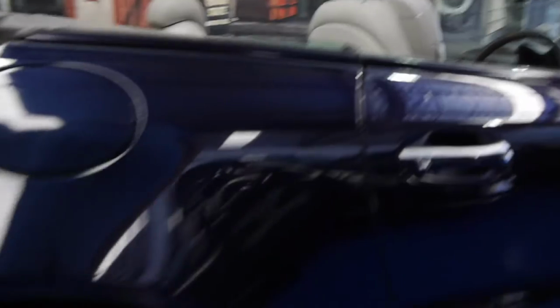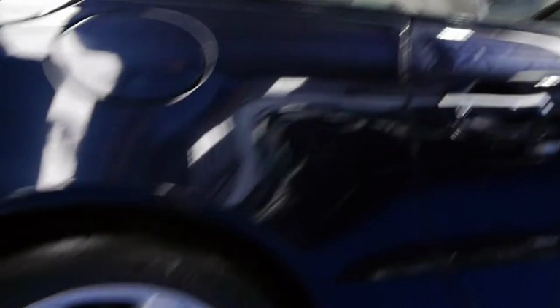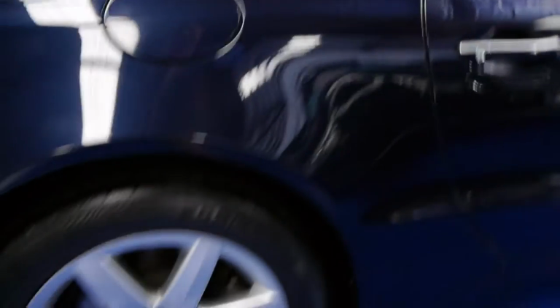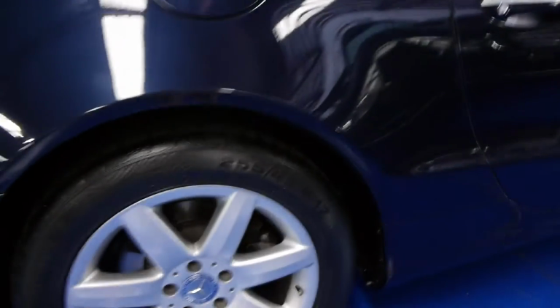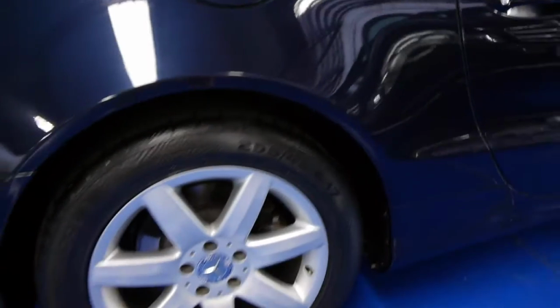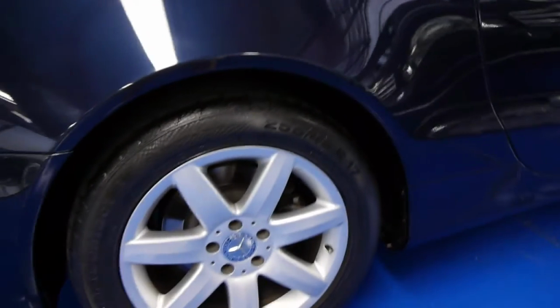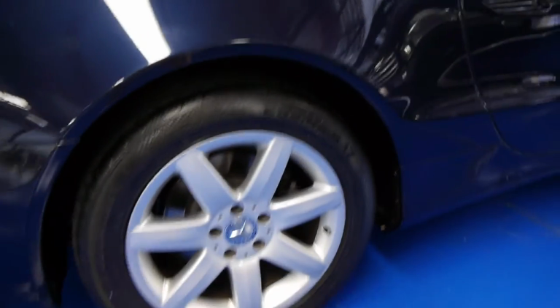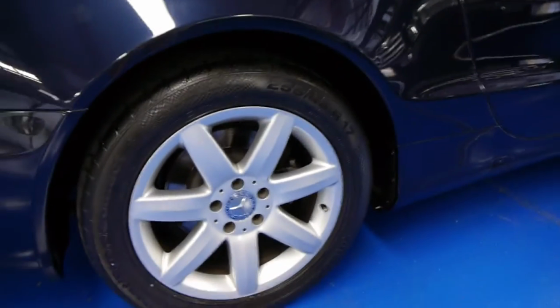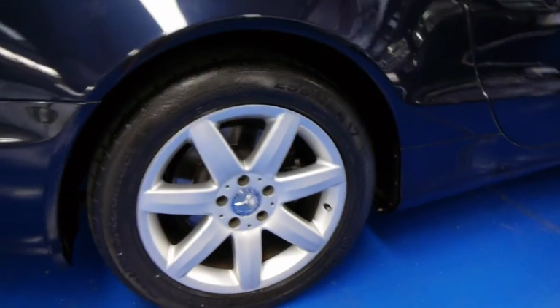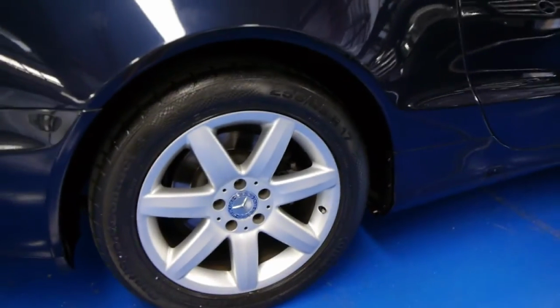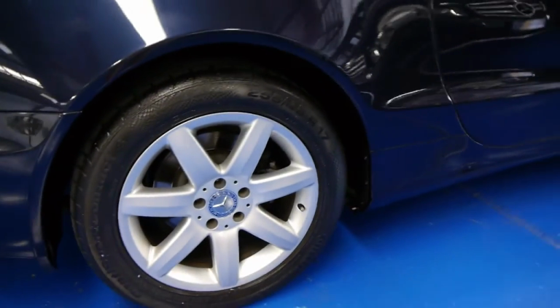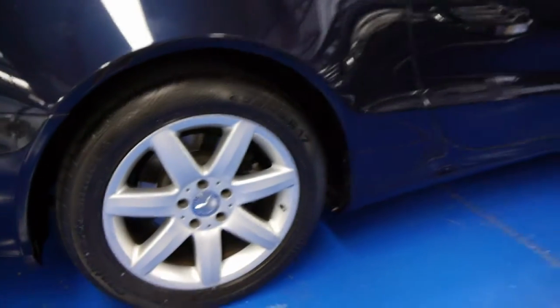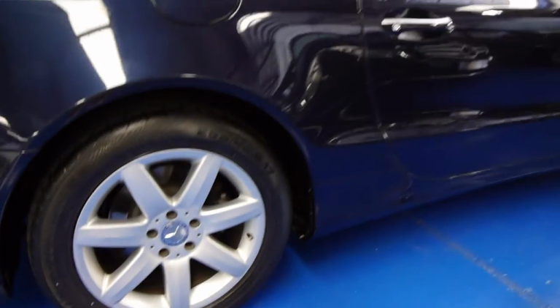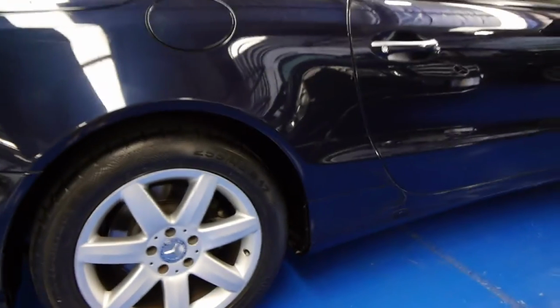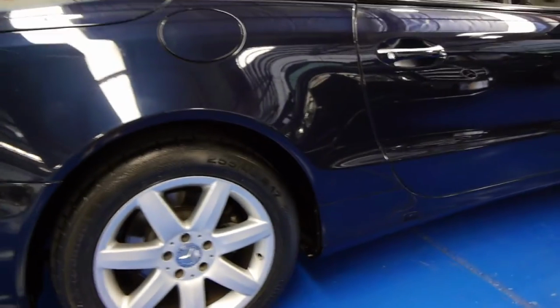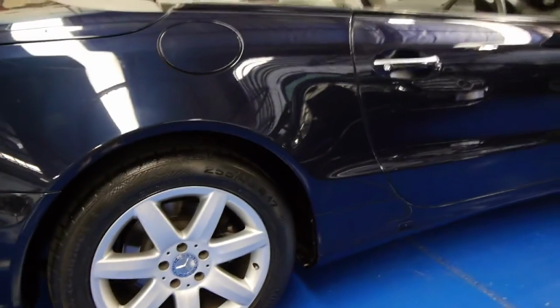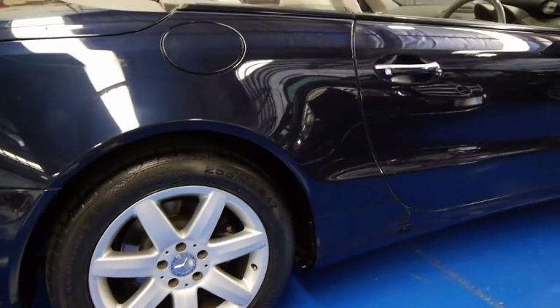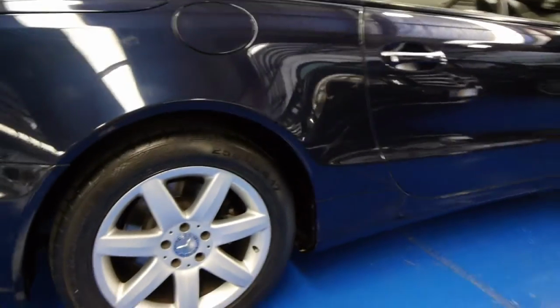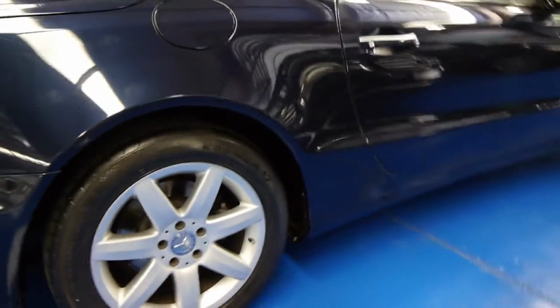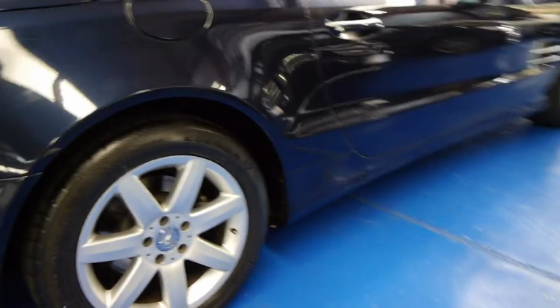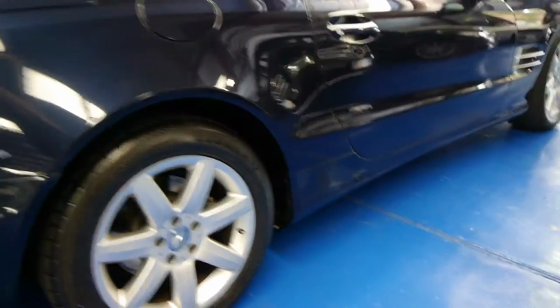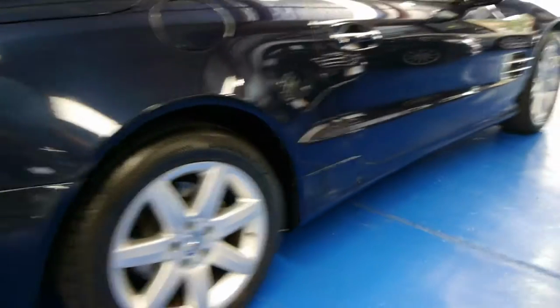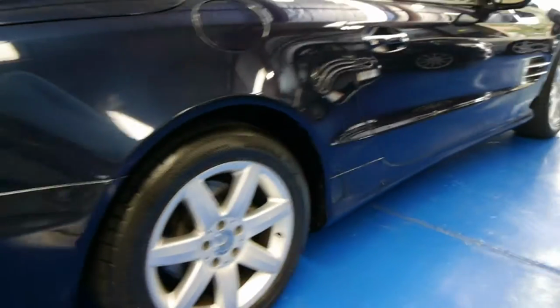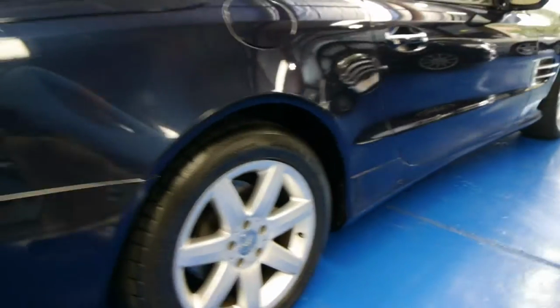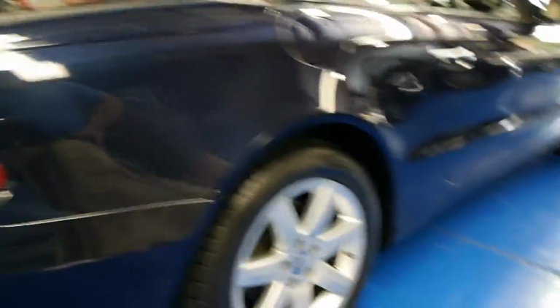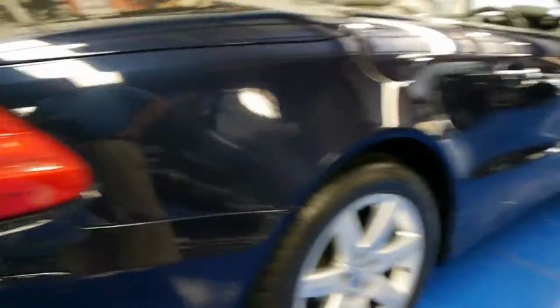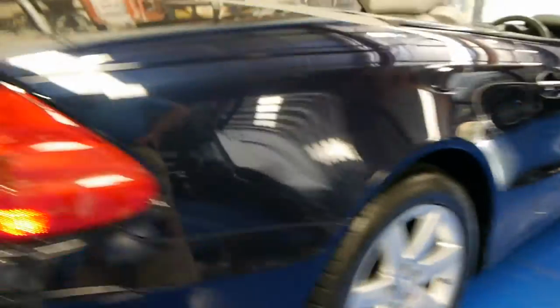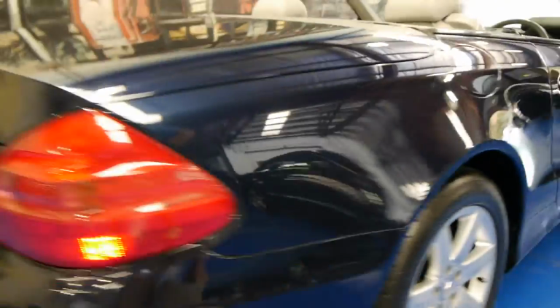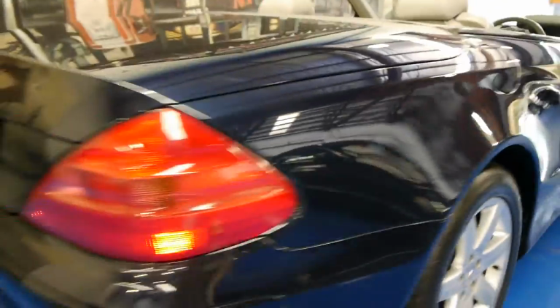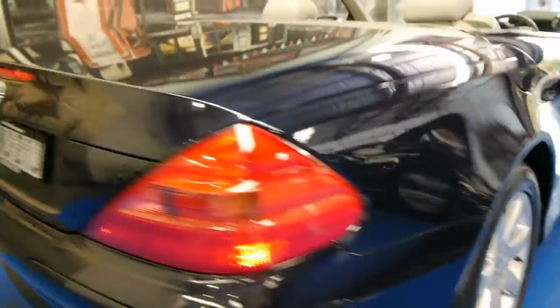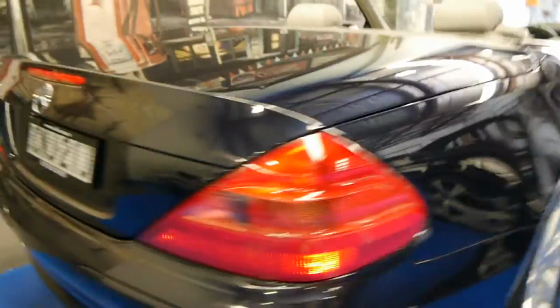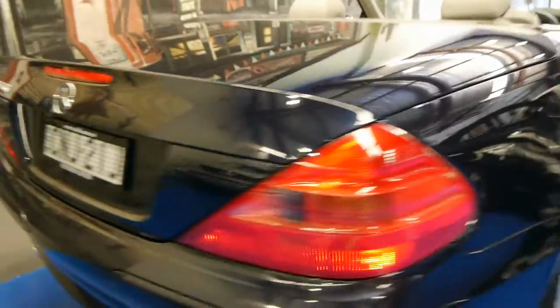The wheels are in immaculate condition and it's got Continental Contact Sport tyres on it.